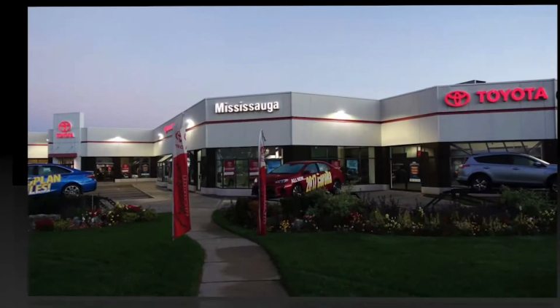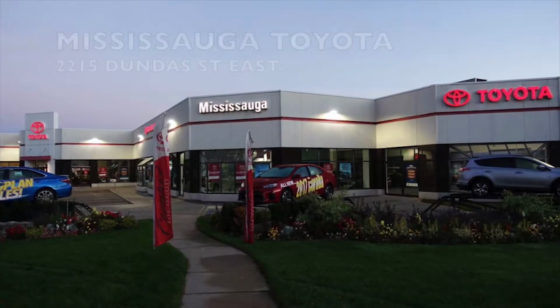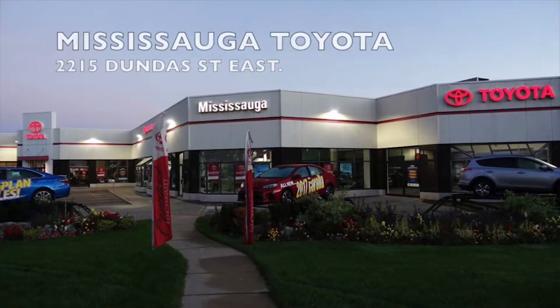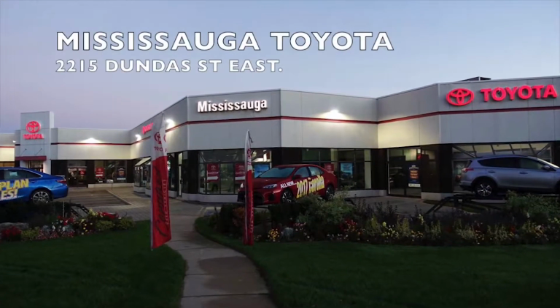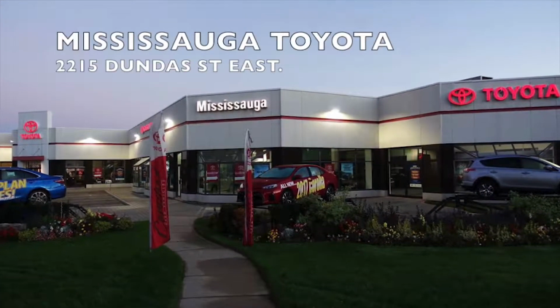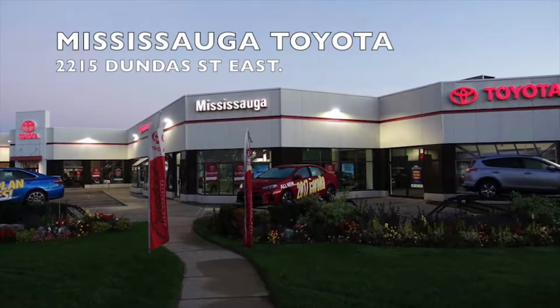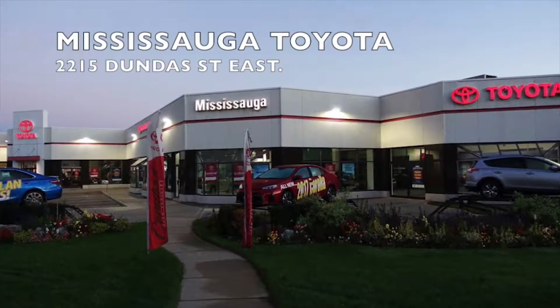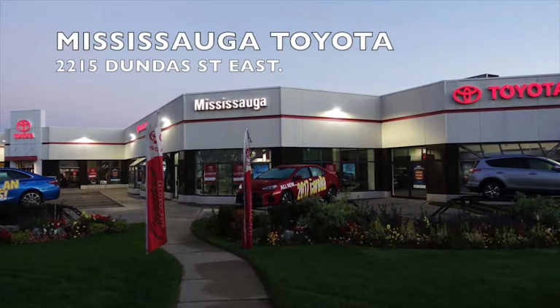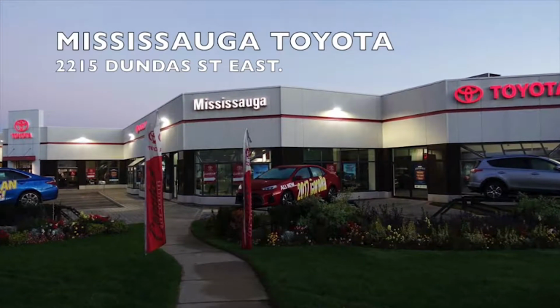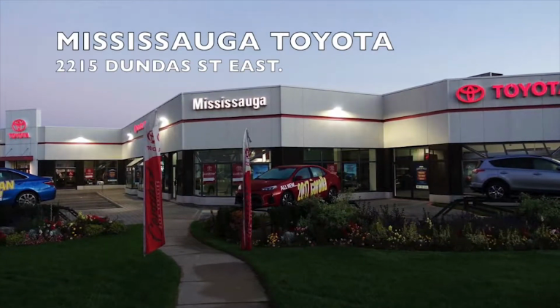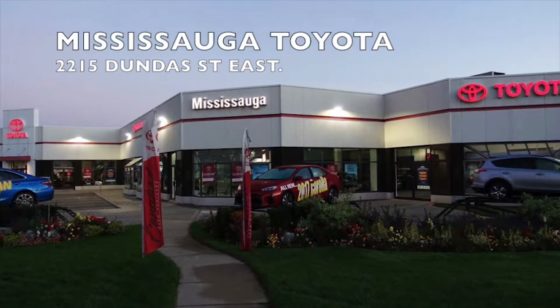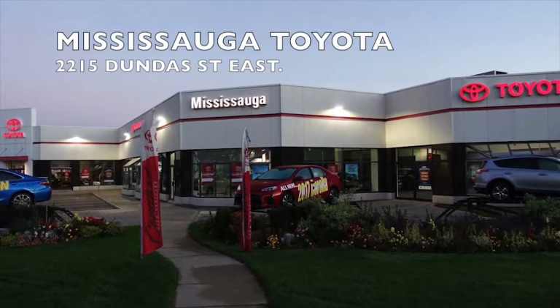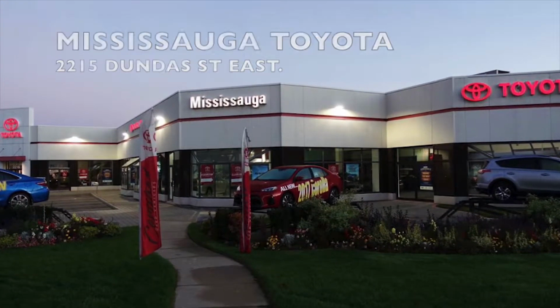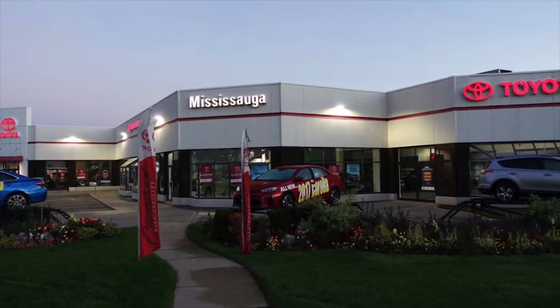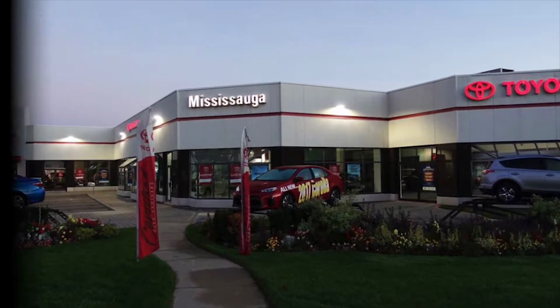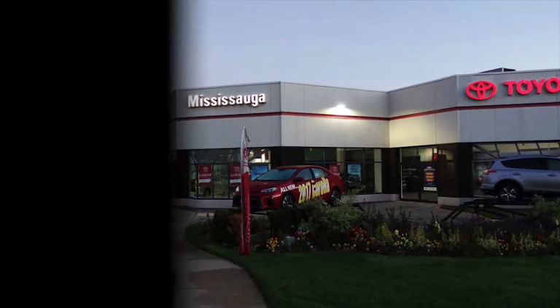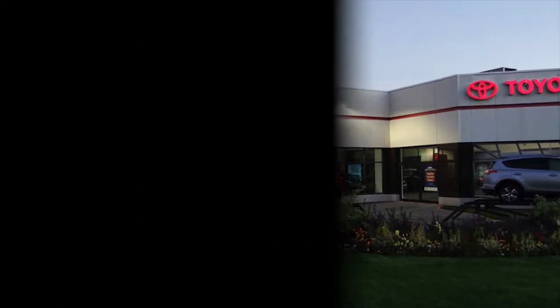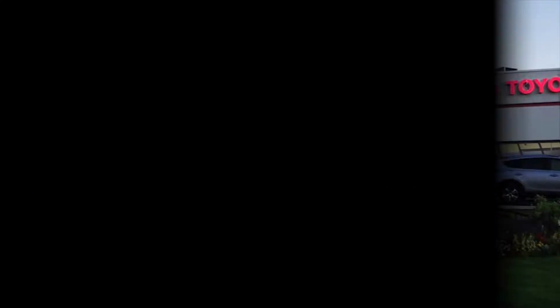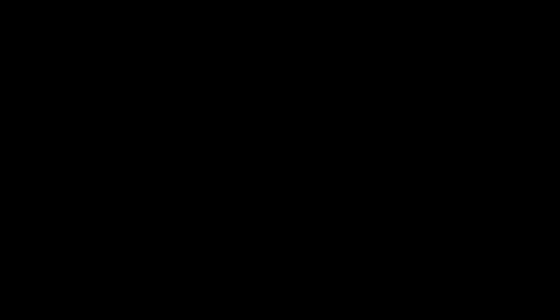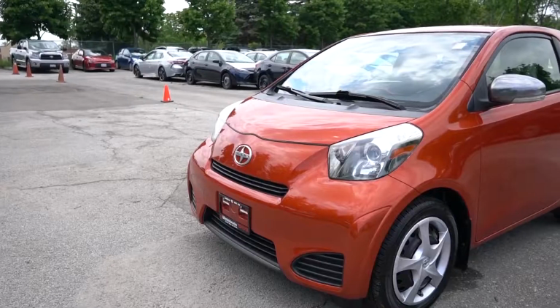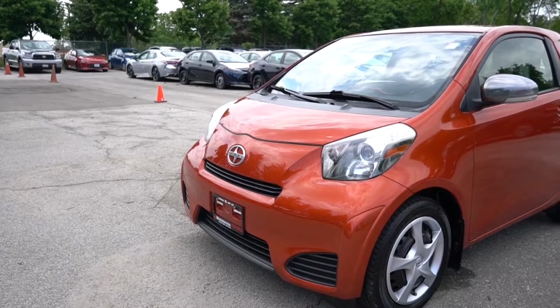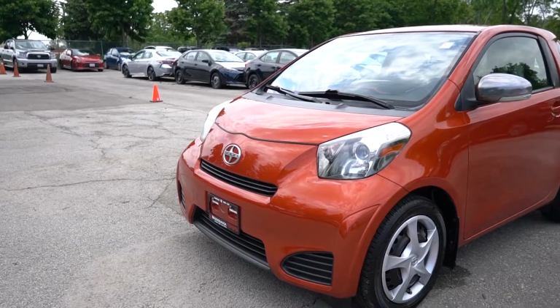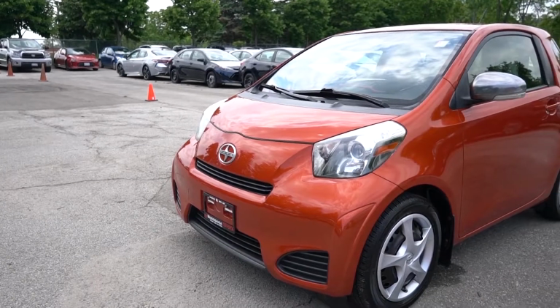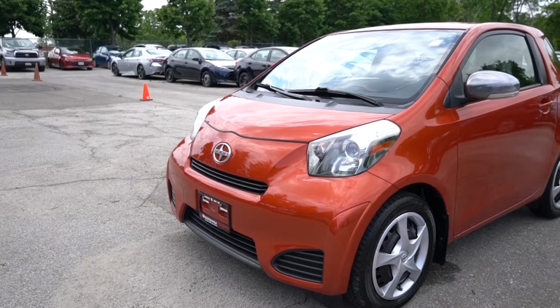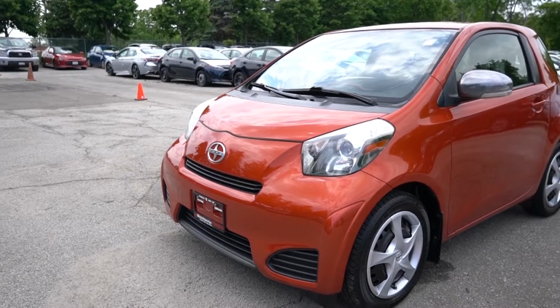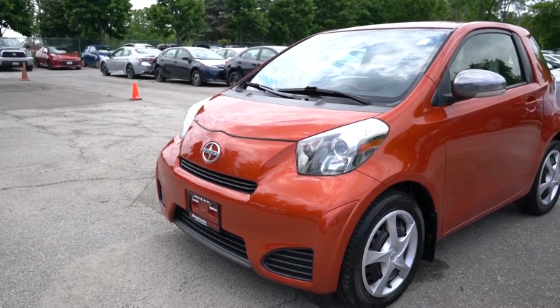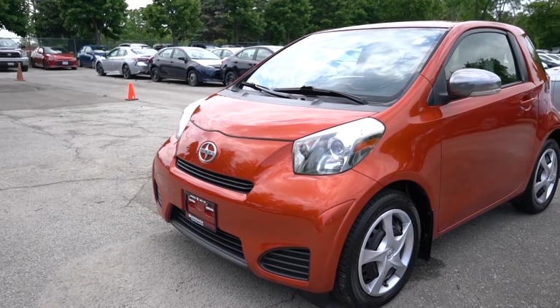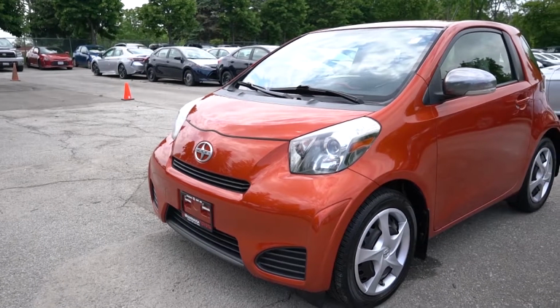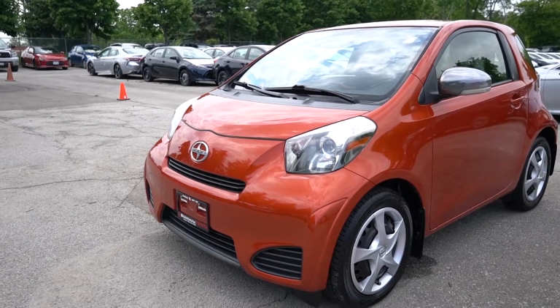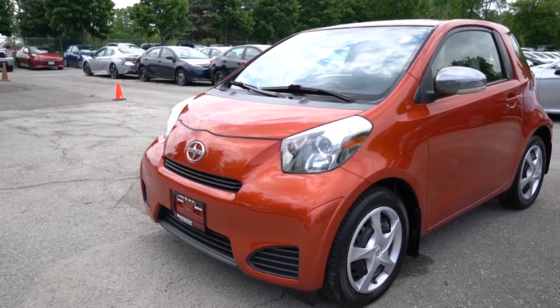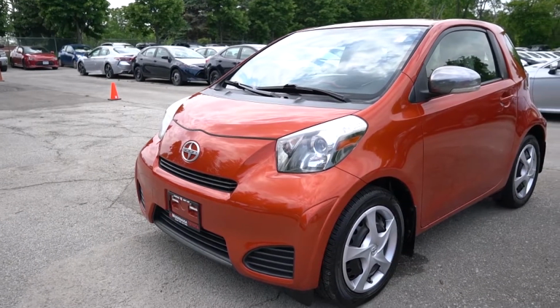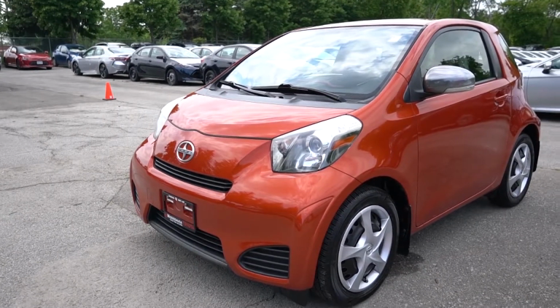Welcome to Mississauga Toyota, located at 2215 Dundas Street East. Here we have the 2012 Scion IQ 3-door.